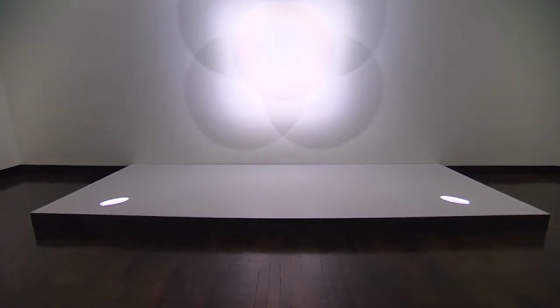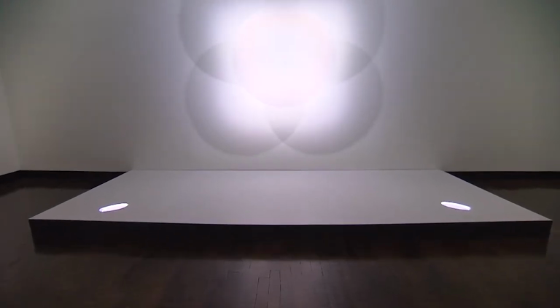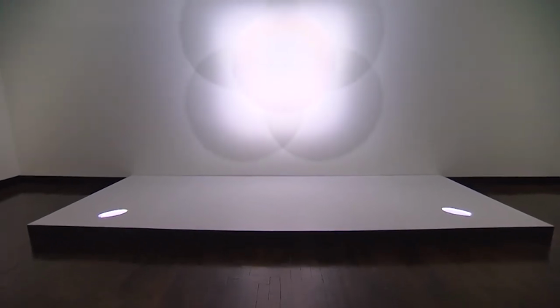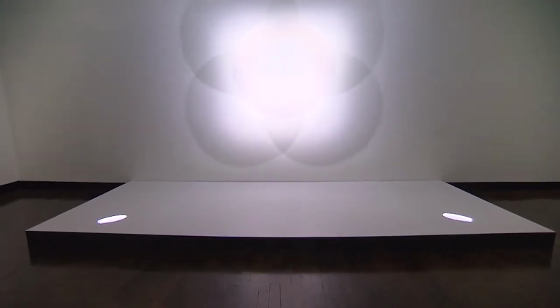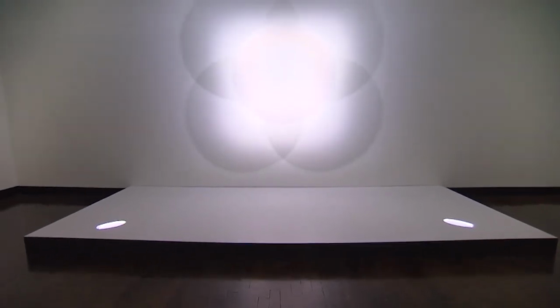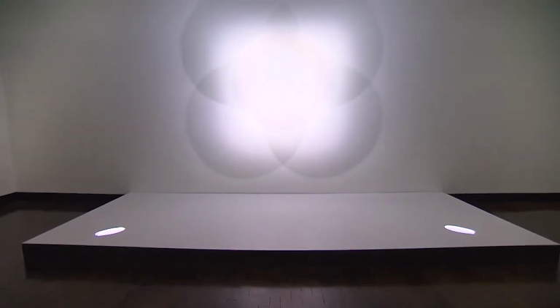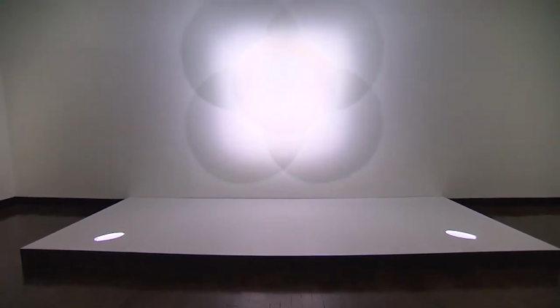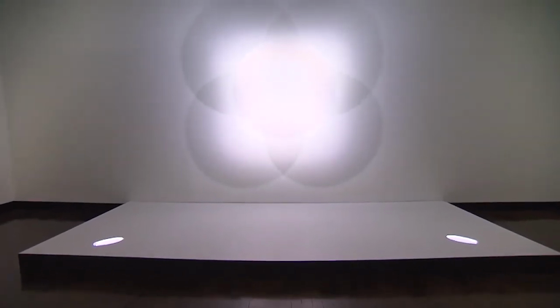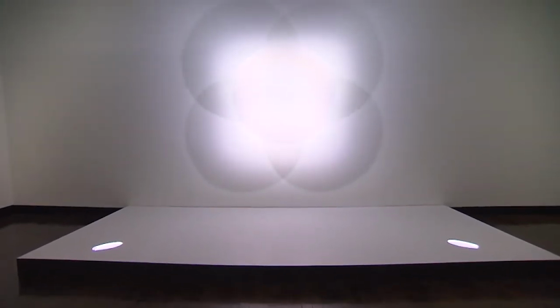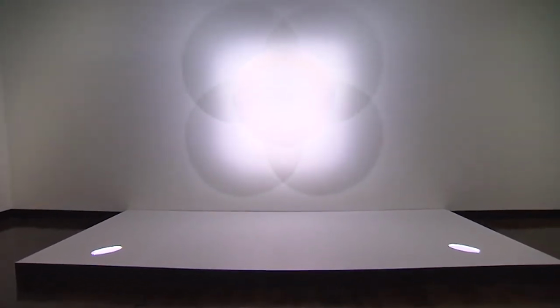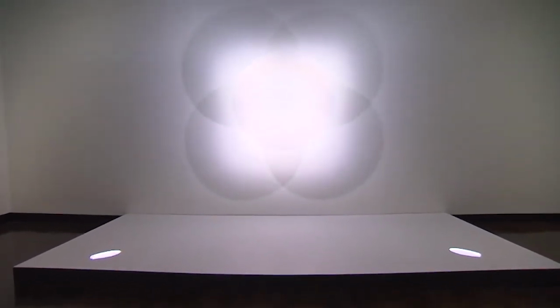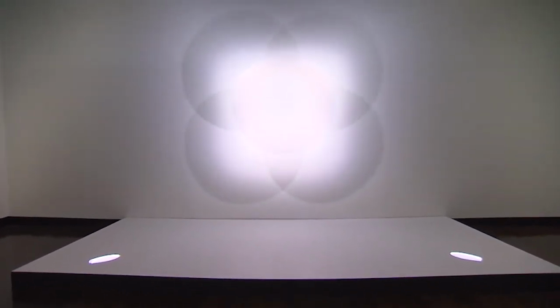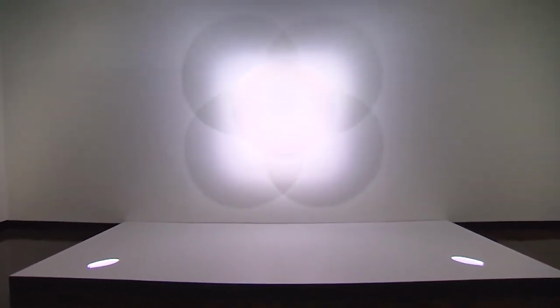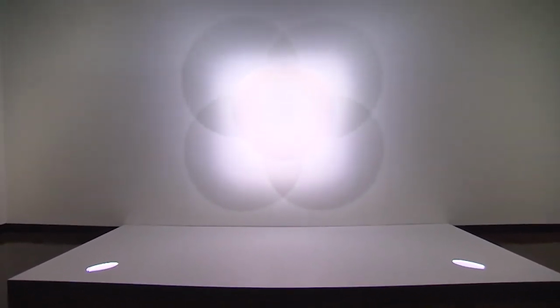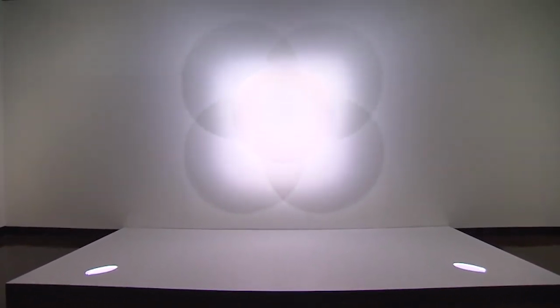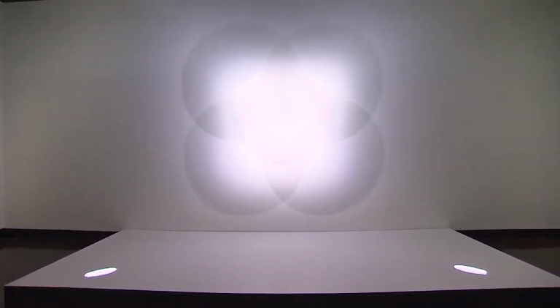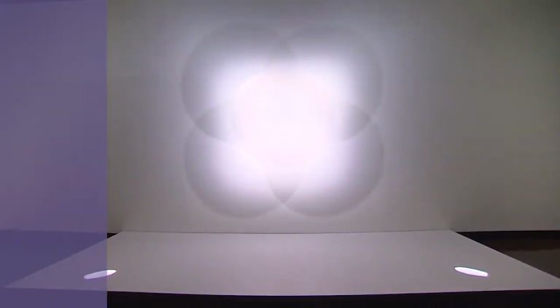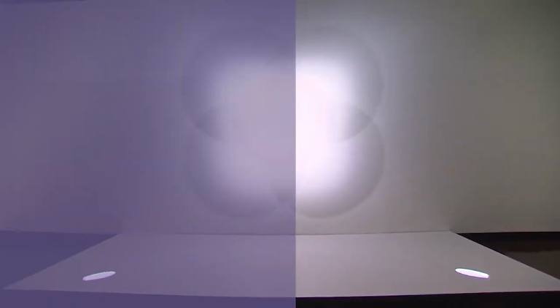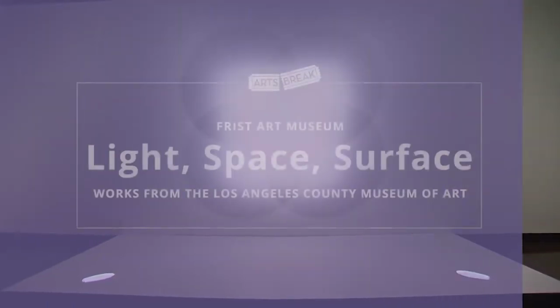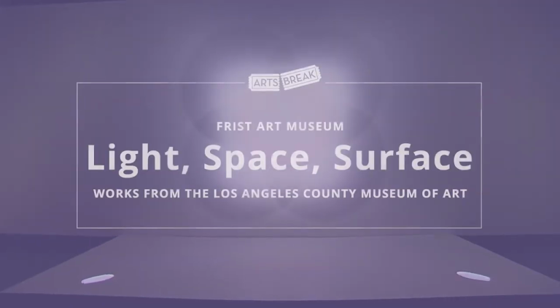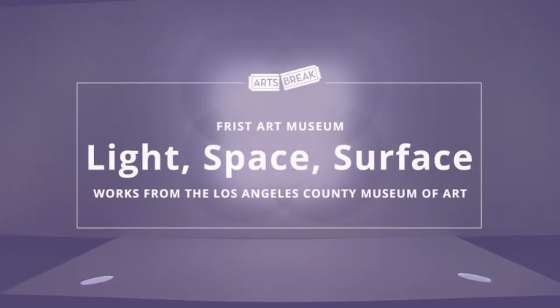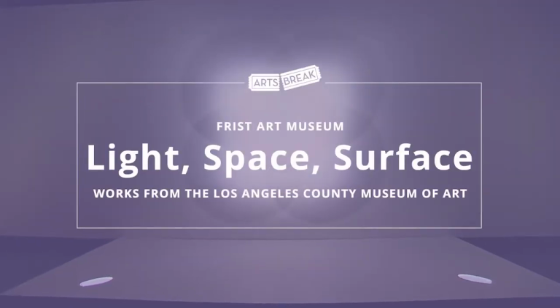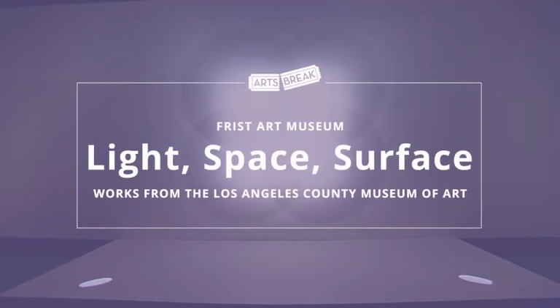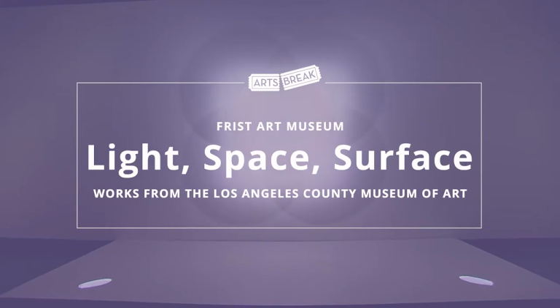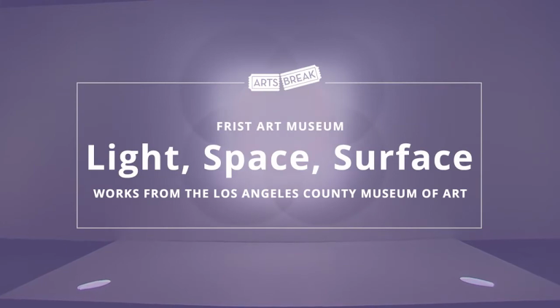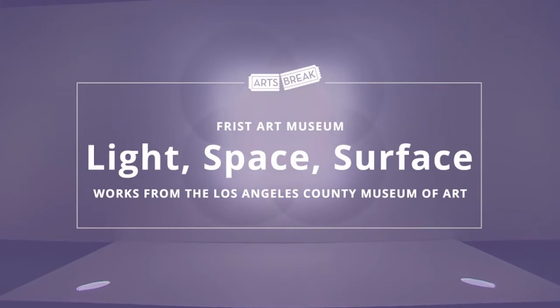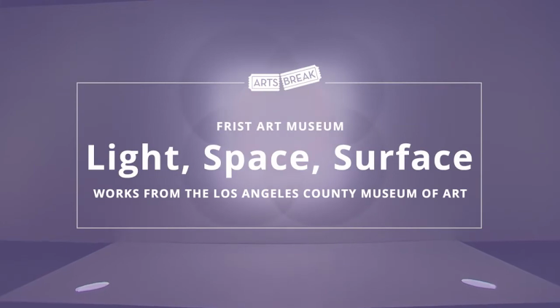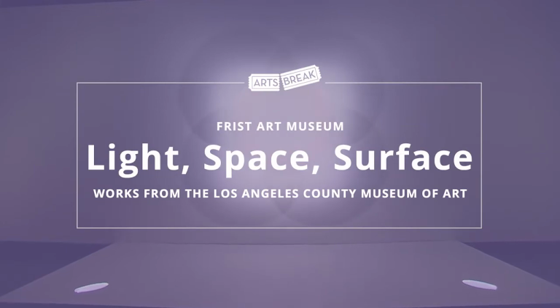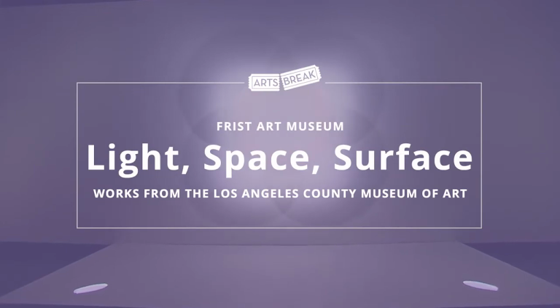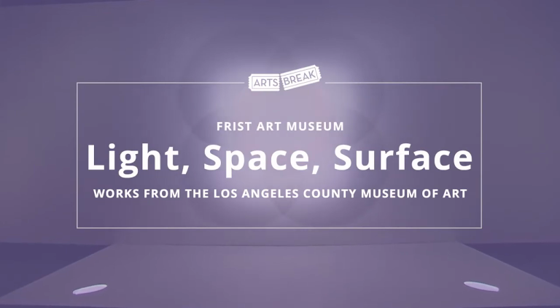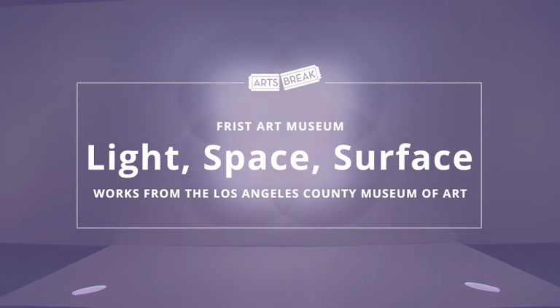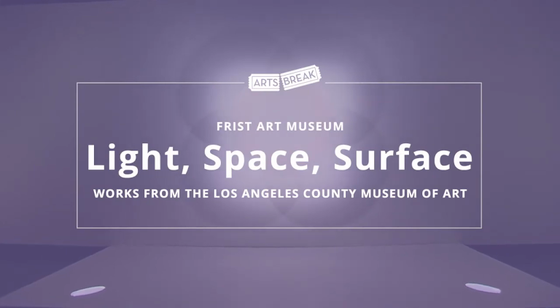Everyone who comes to the exhibition, I think, is going to have that 'what am I looking at' moment.